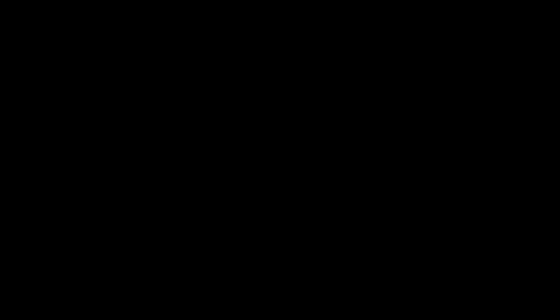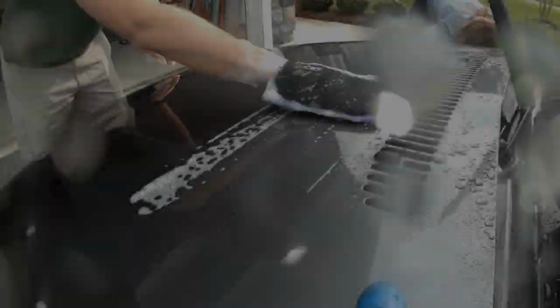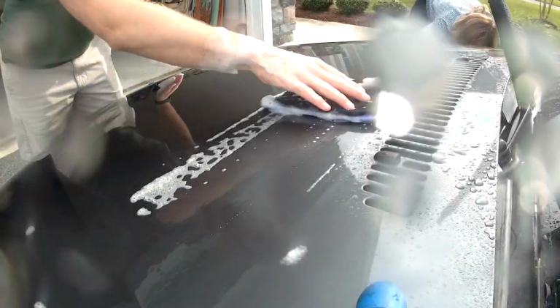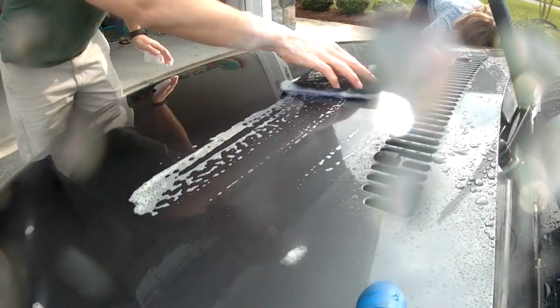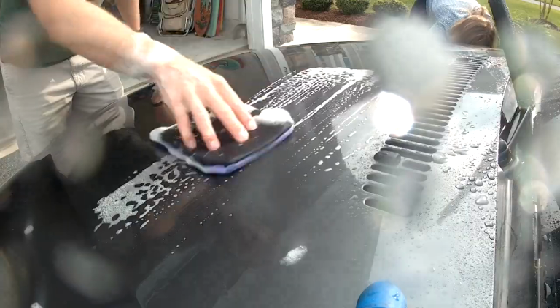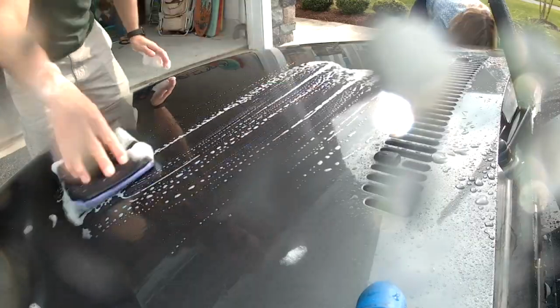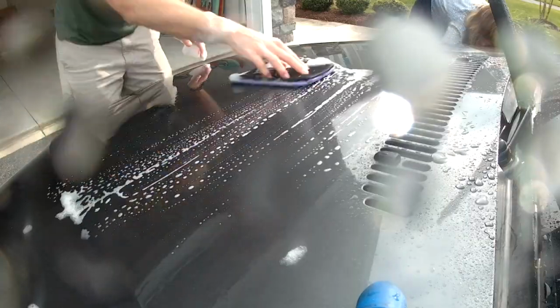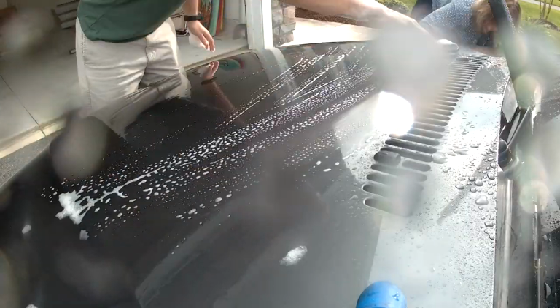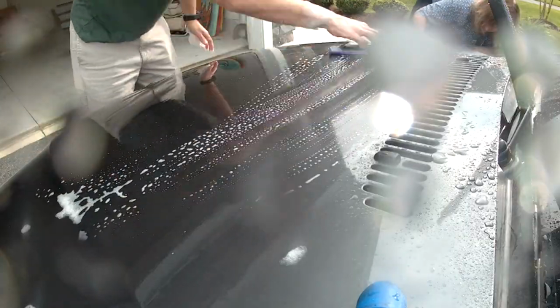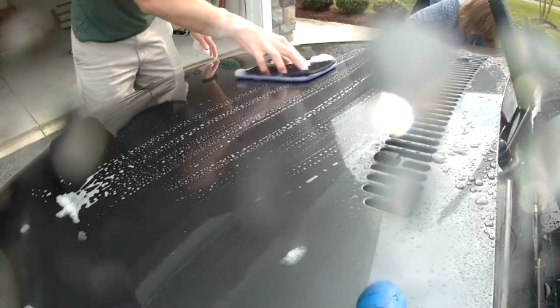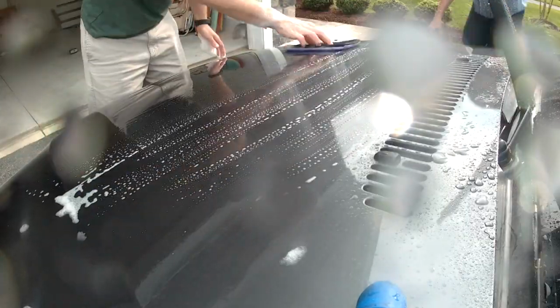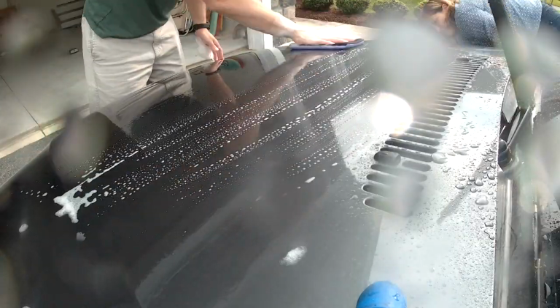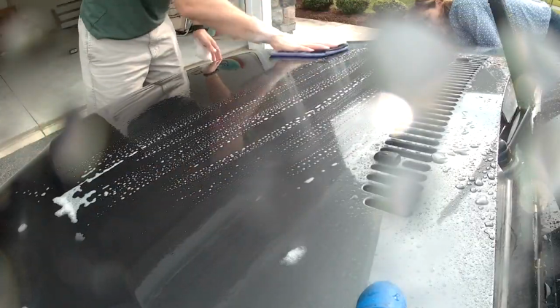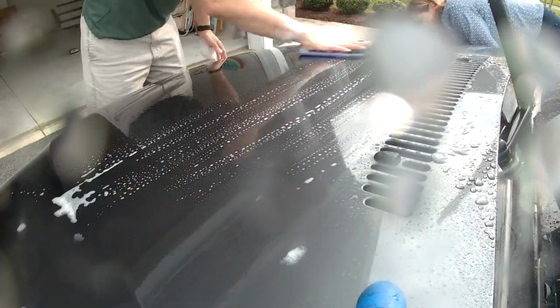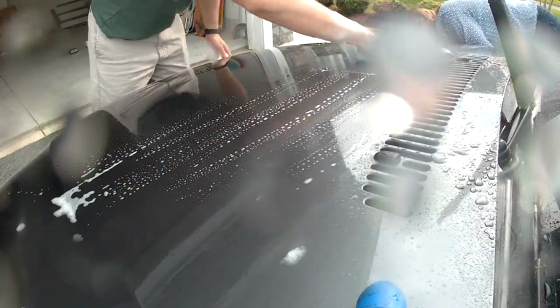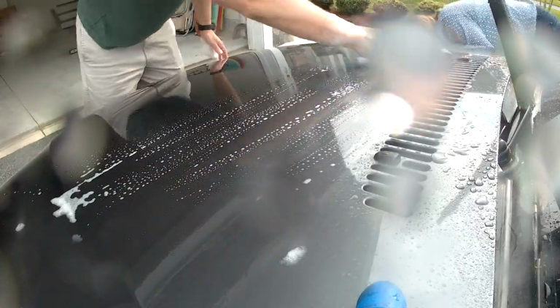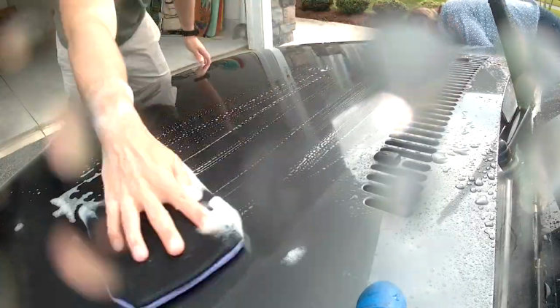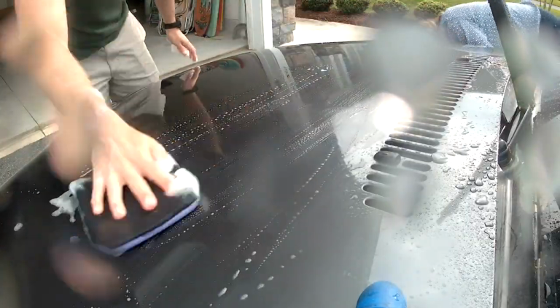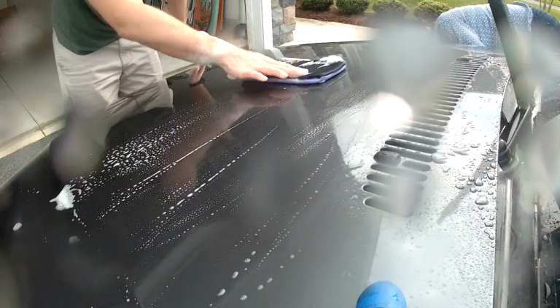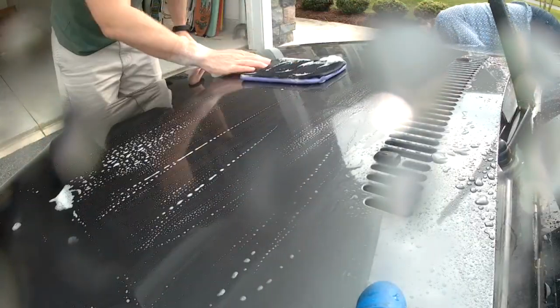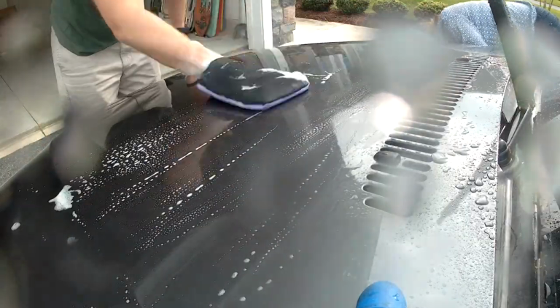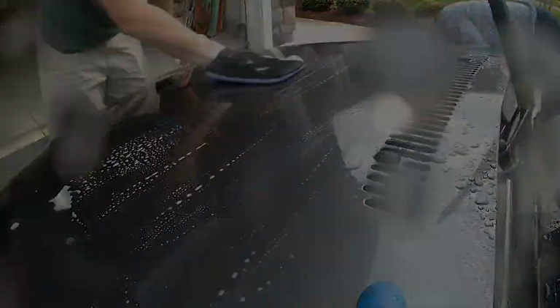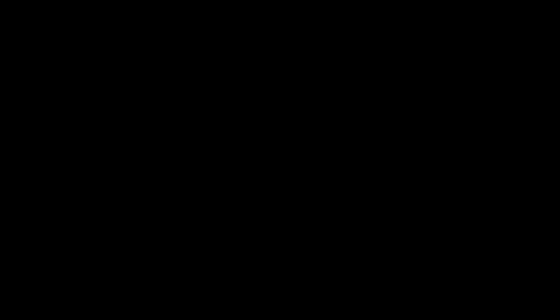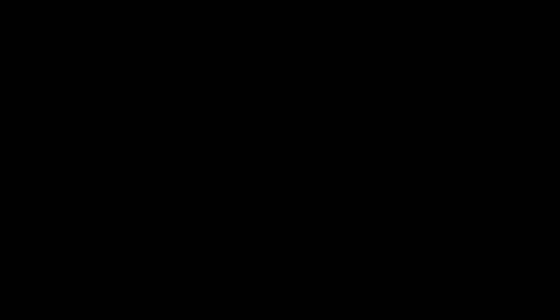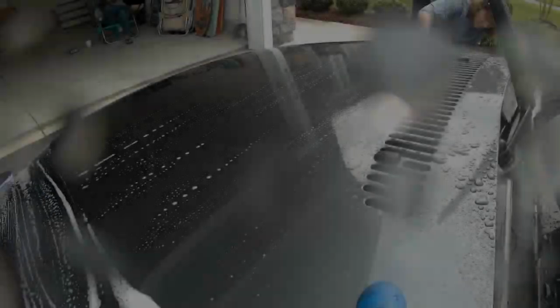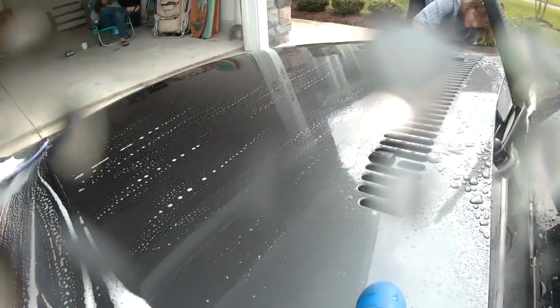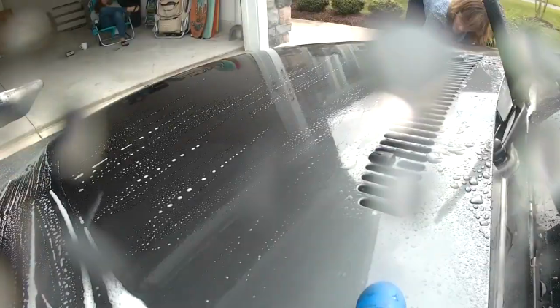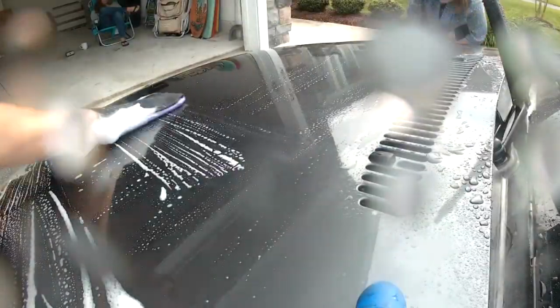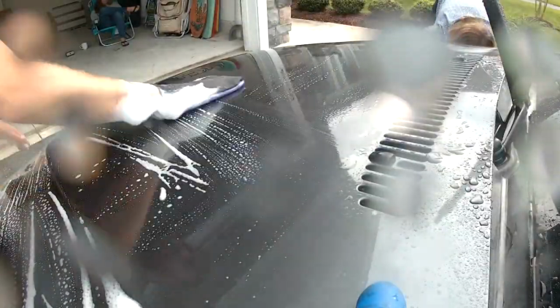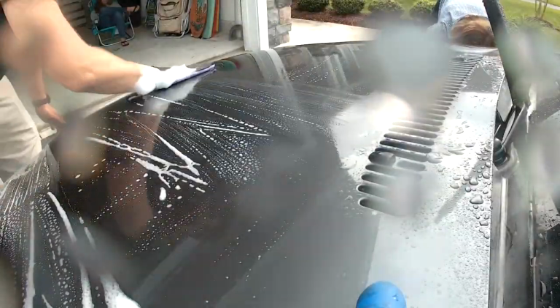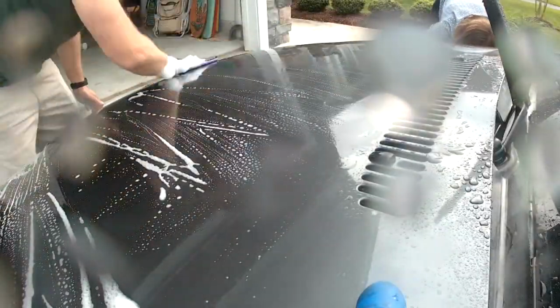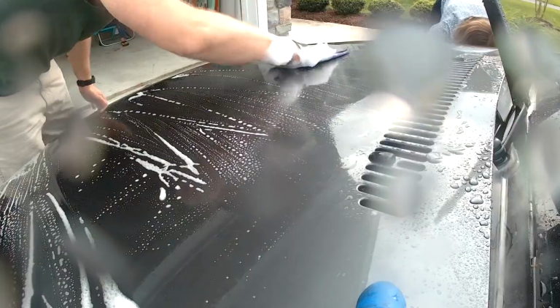I have grown pretty fond of the clay bar mitt, and if there's interest, leave a comment below and maybe I'll do a review on that also.